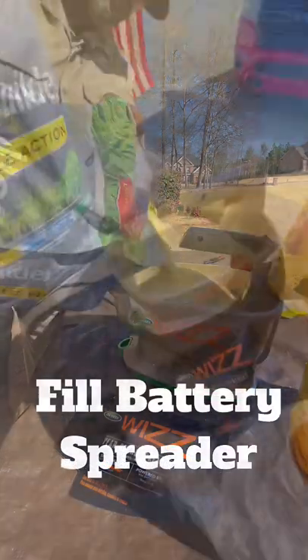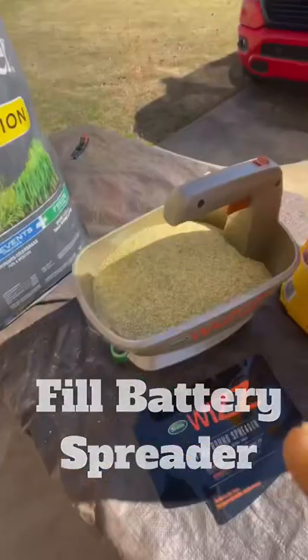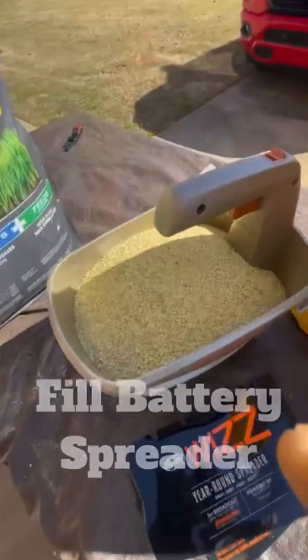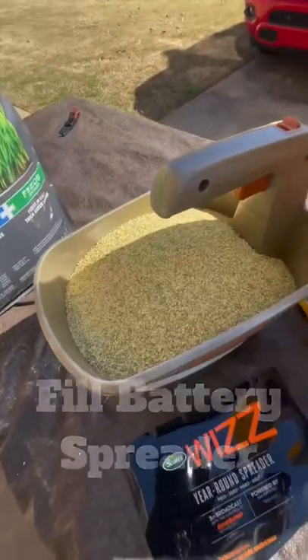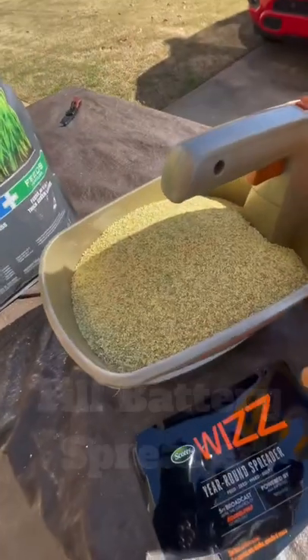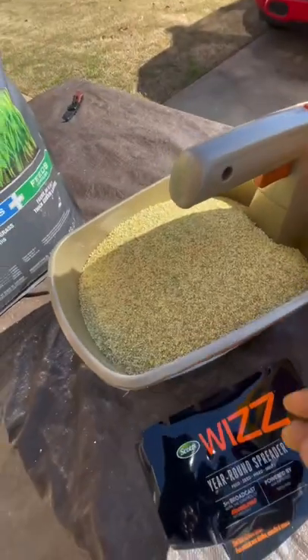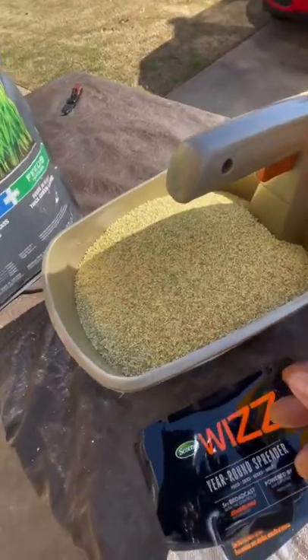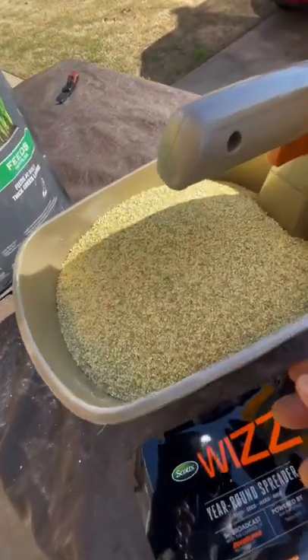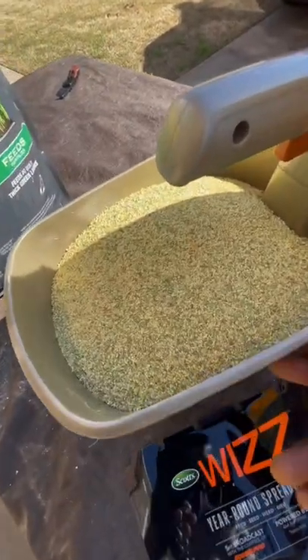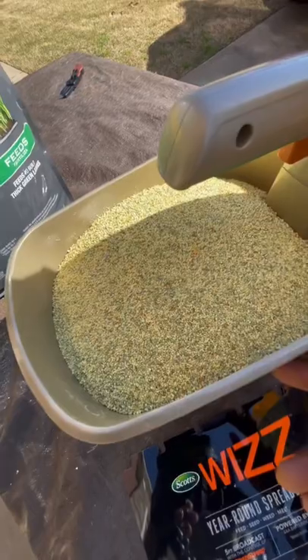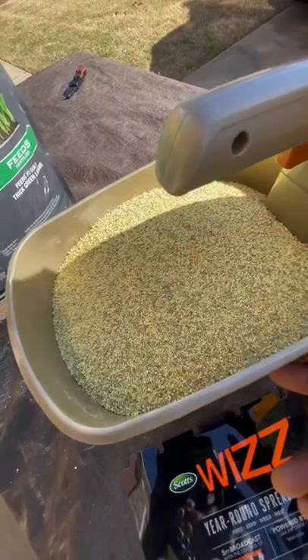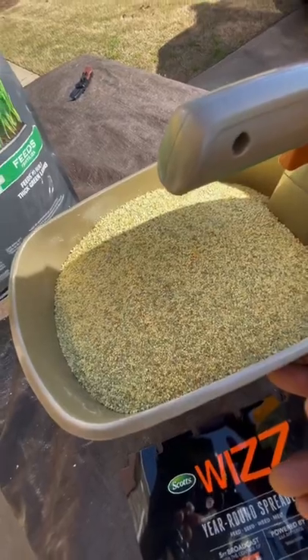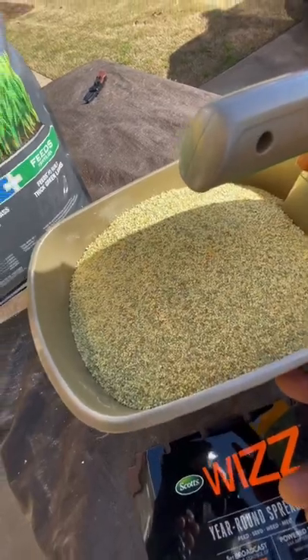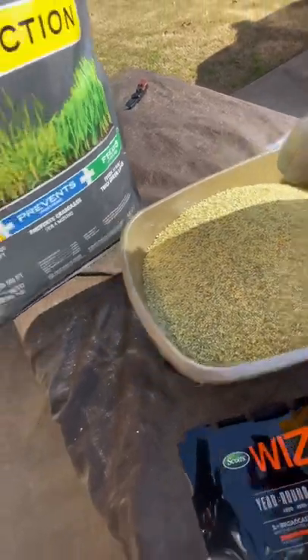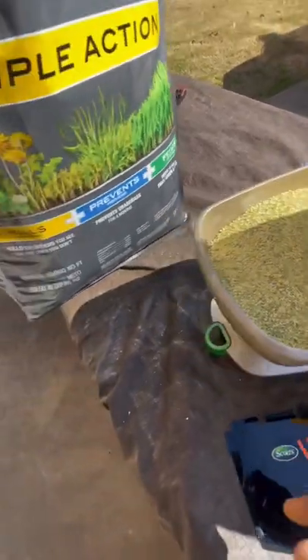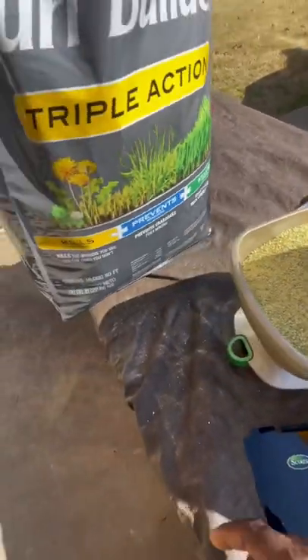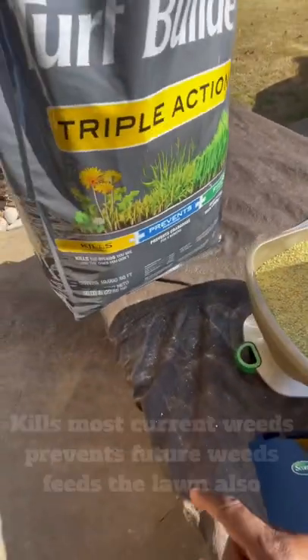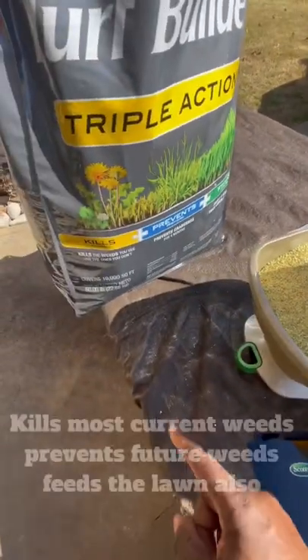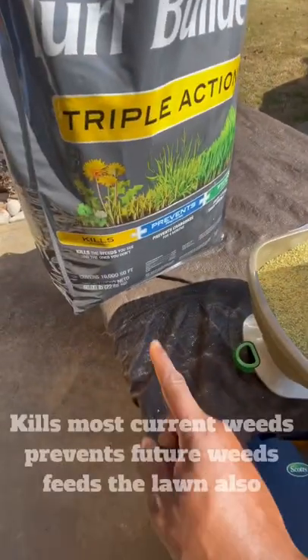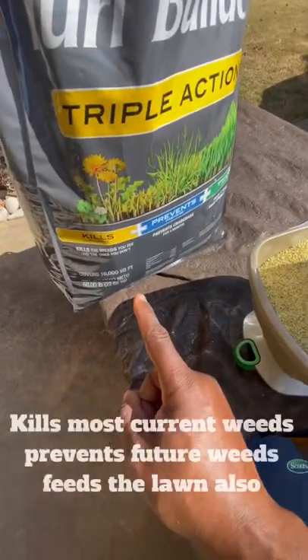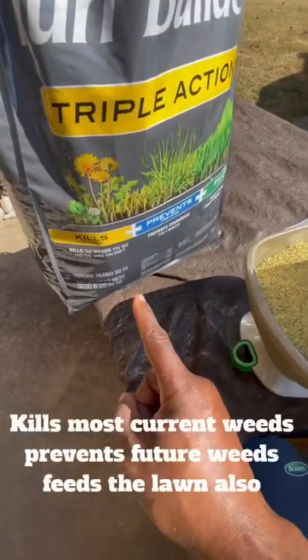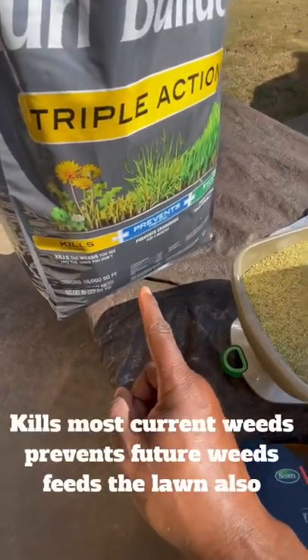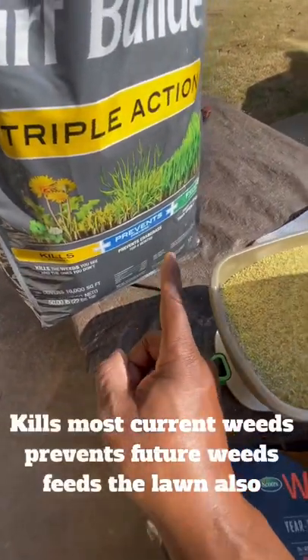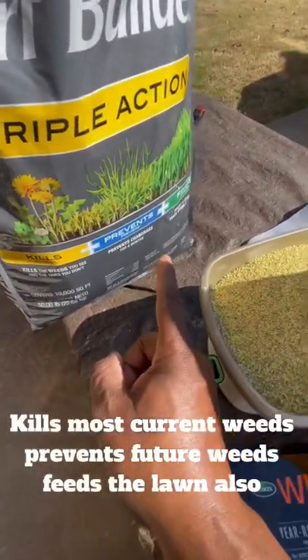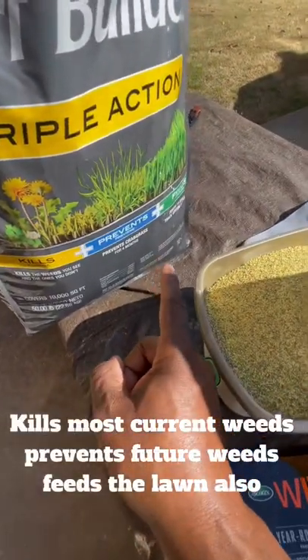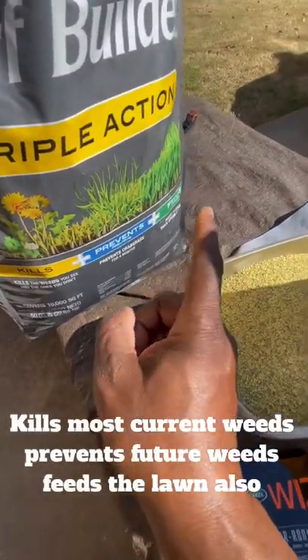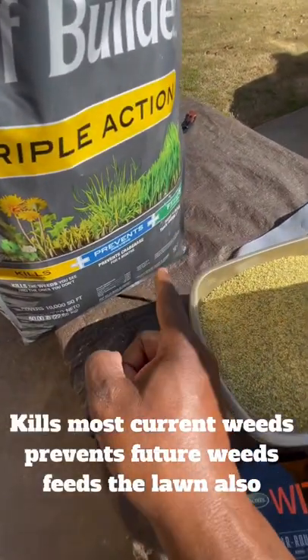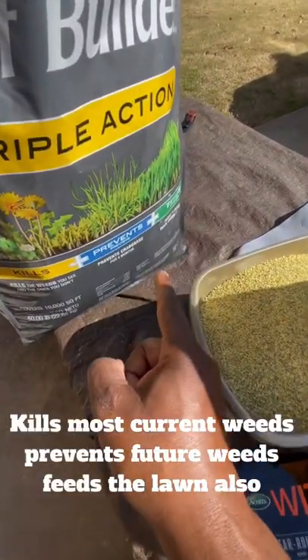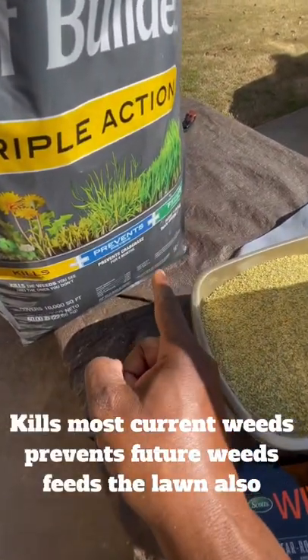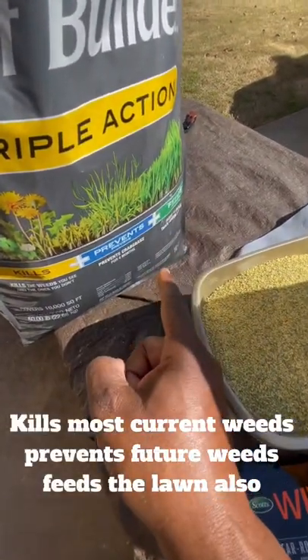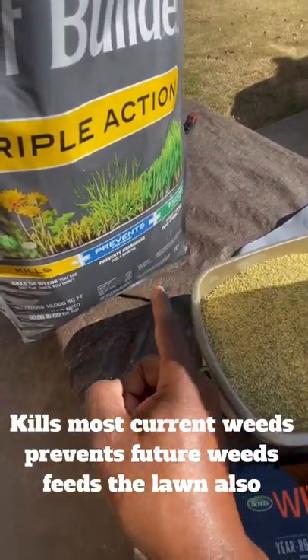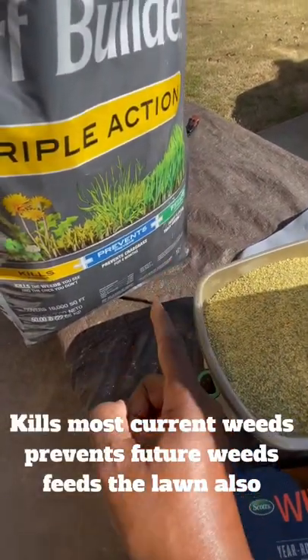That's what the product looks like right there. One thing about this: it kills, prevents, and feeds the lawn.